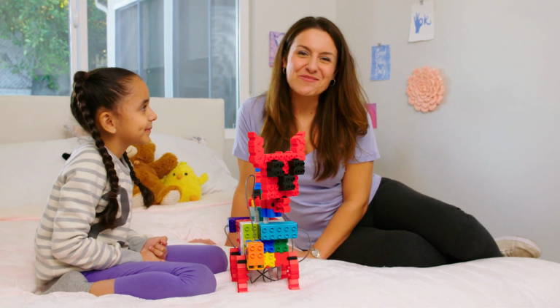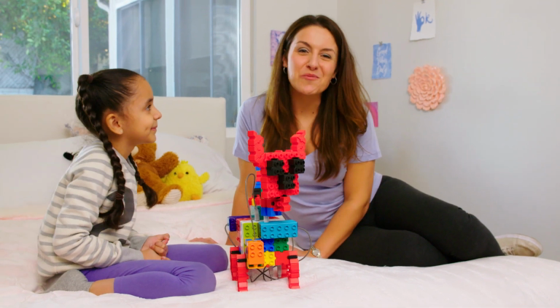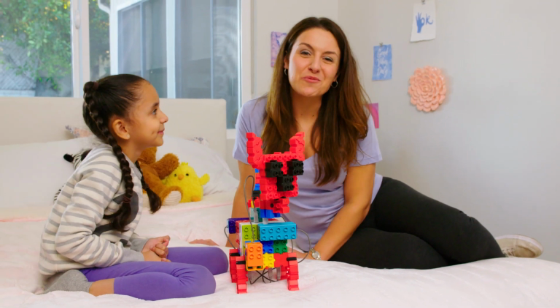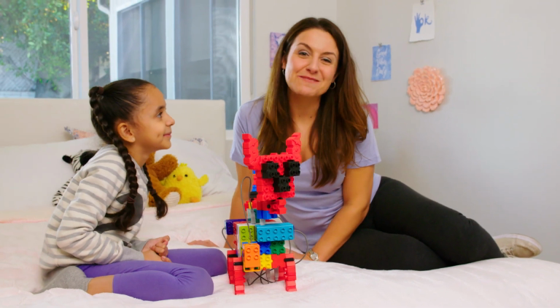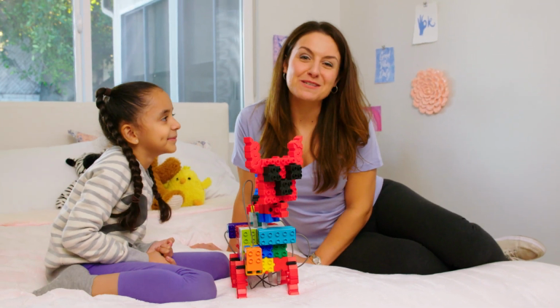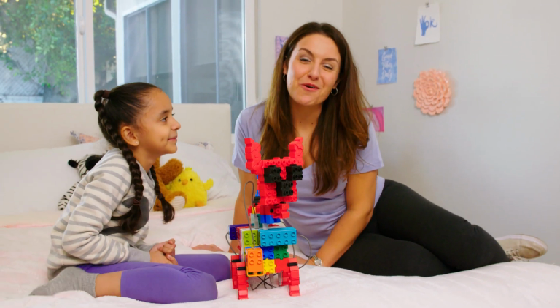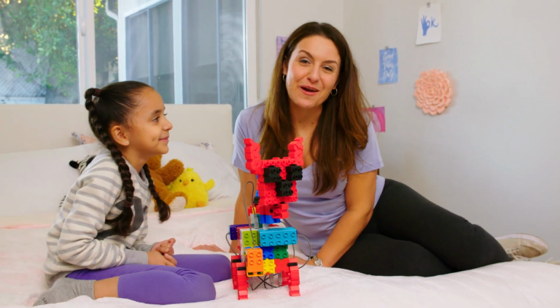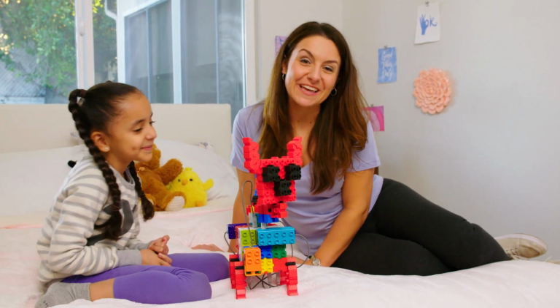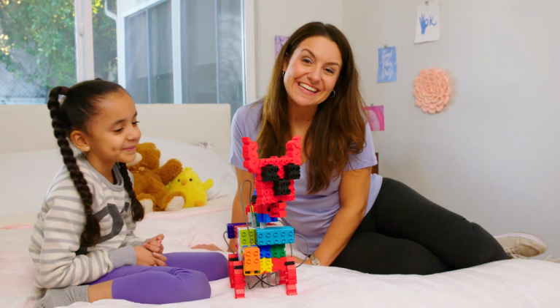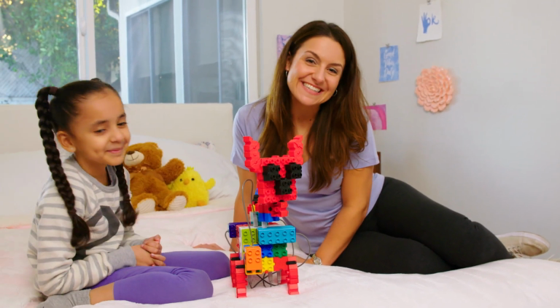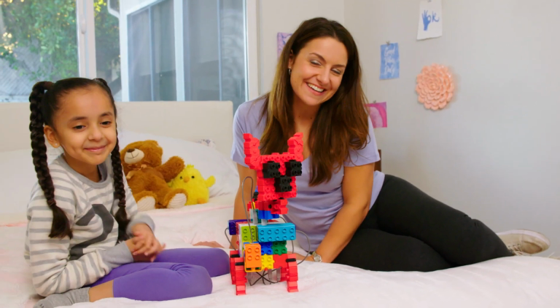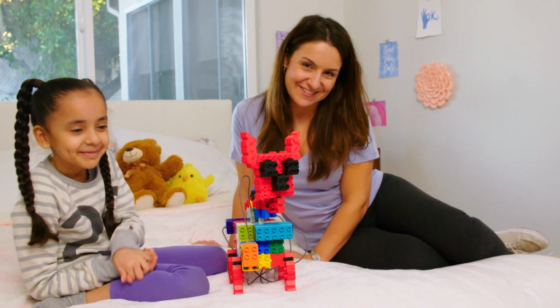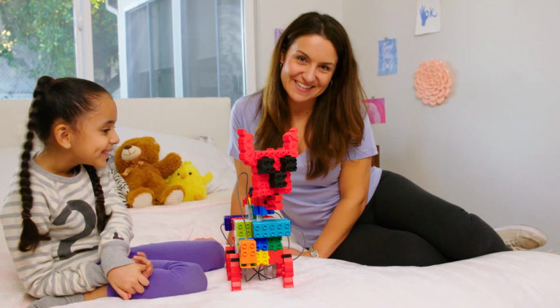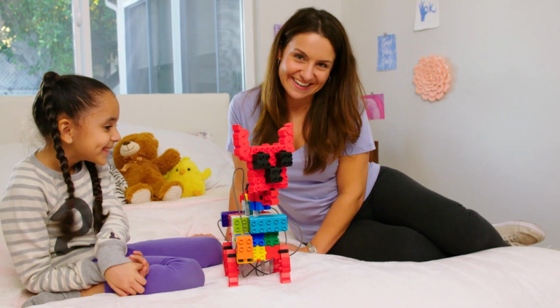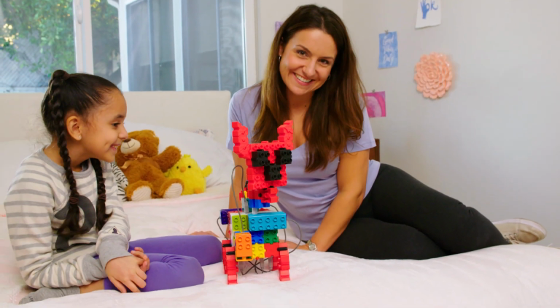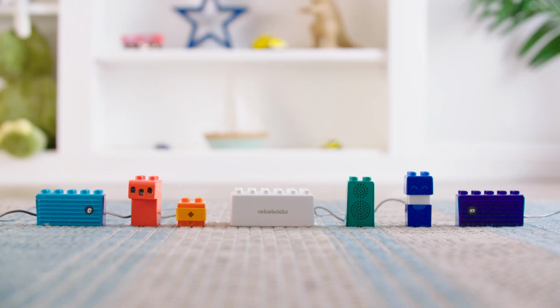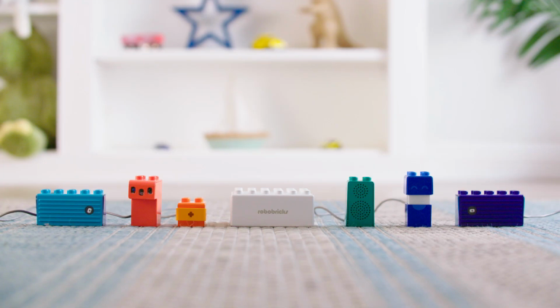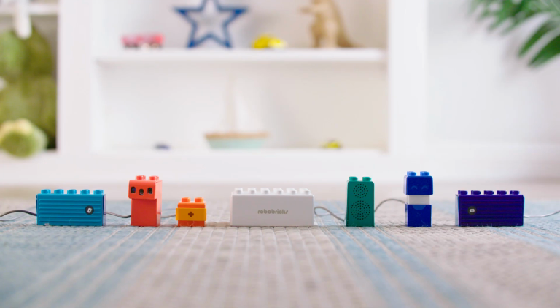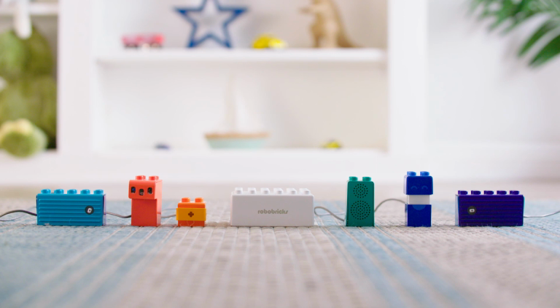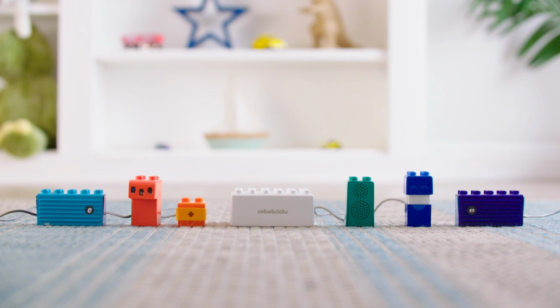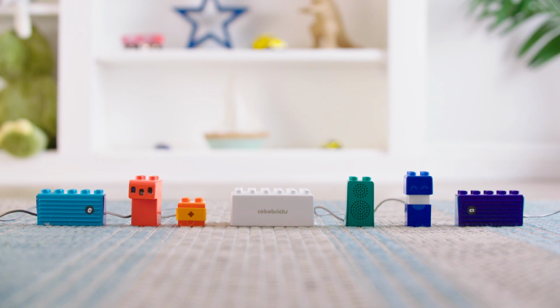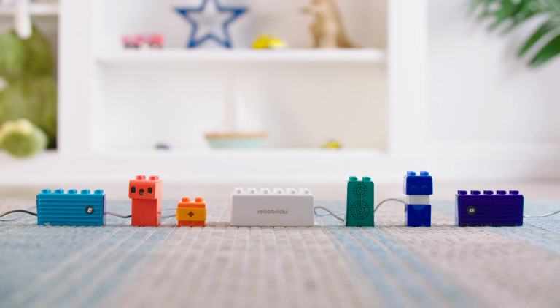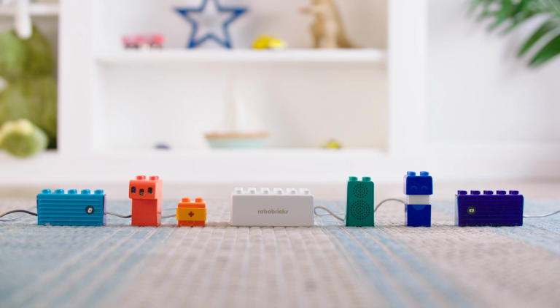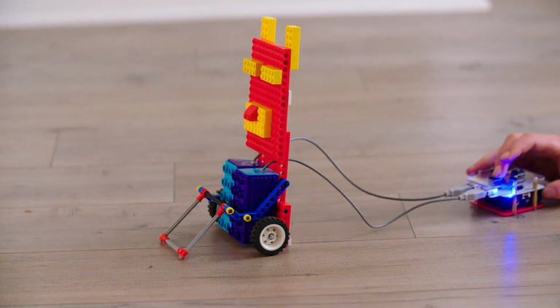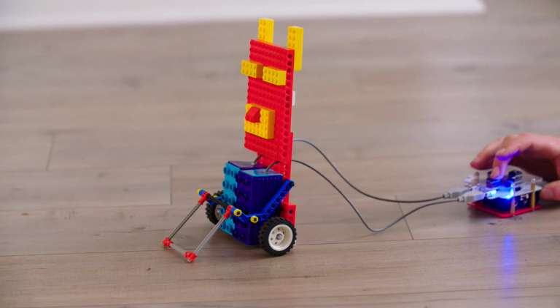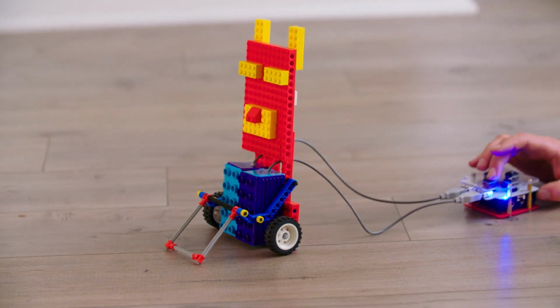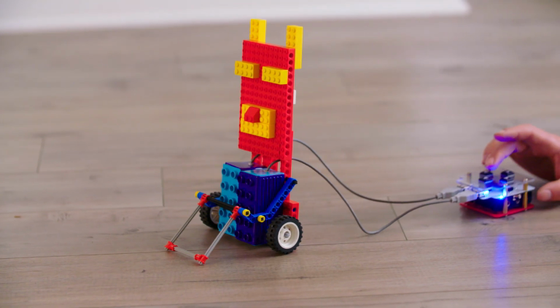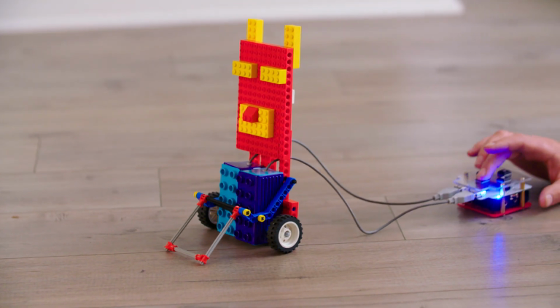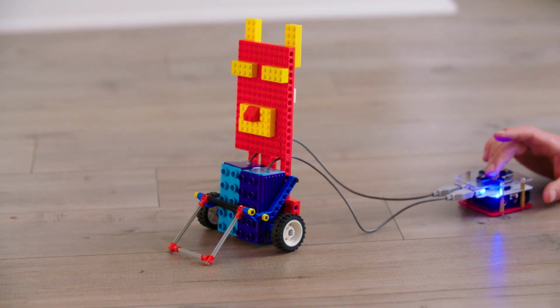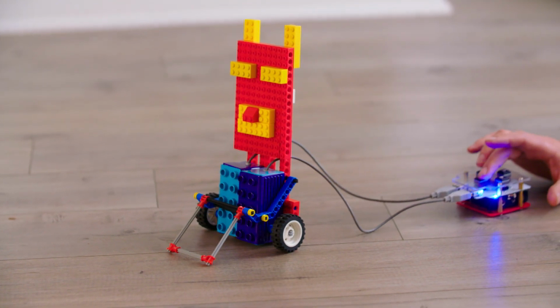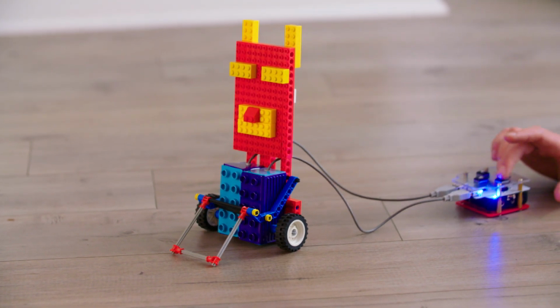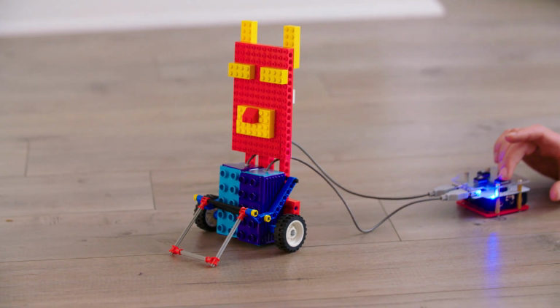Robo-Bricks makes programming easy to understand, with blocks that each perform simple functions that can be chained together.